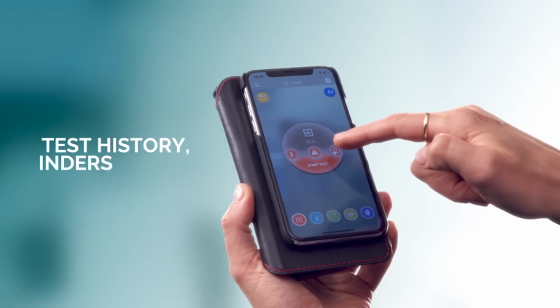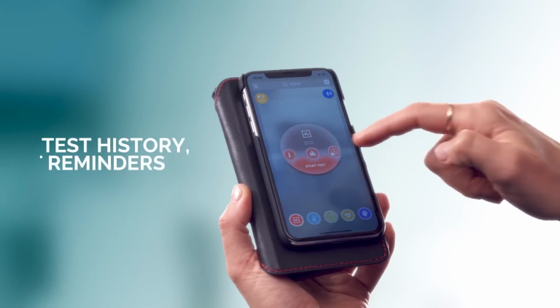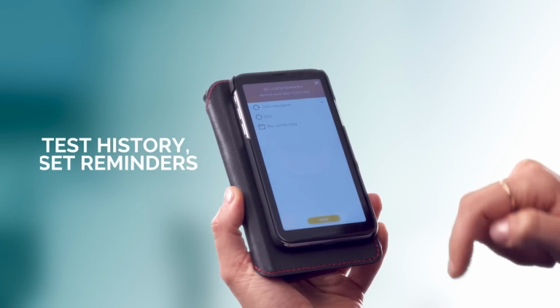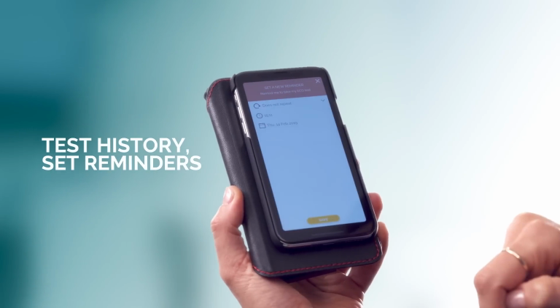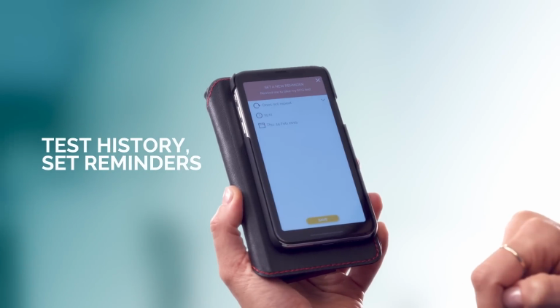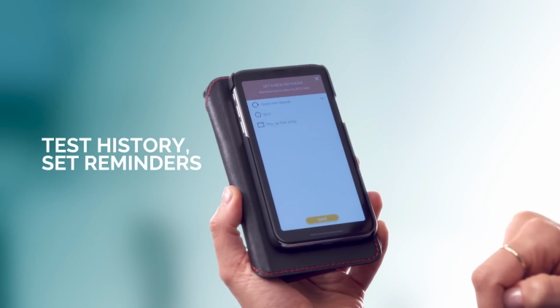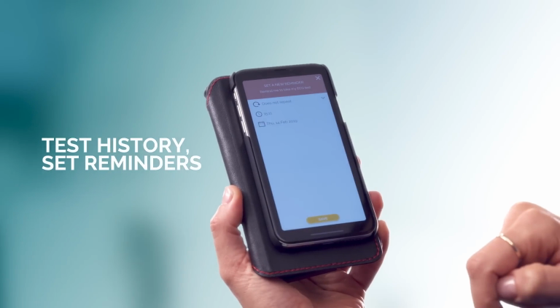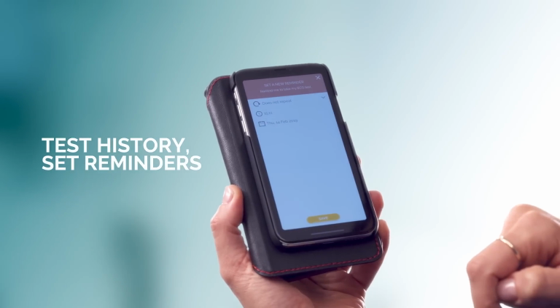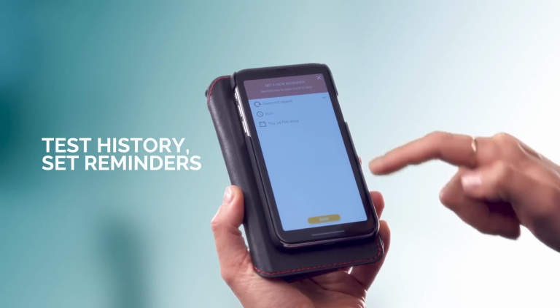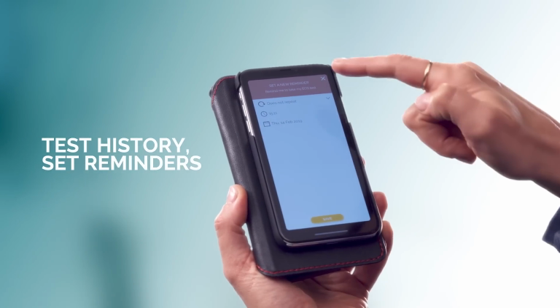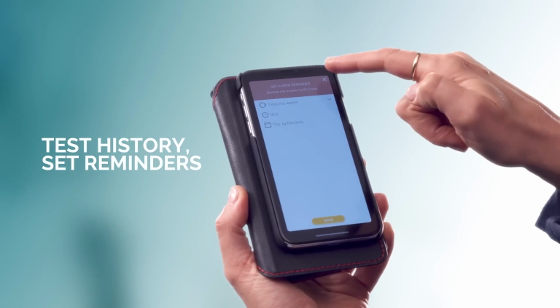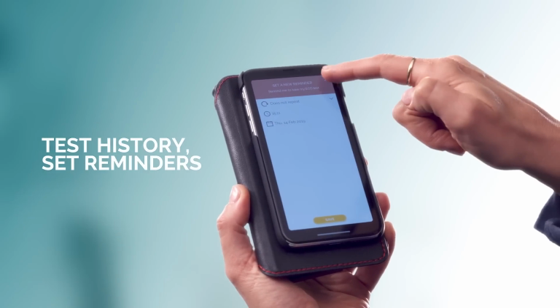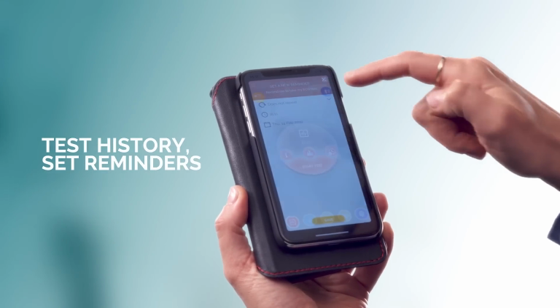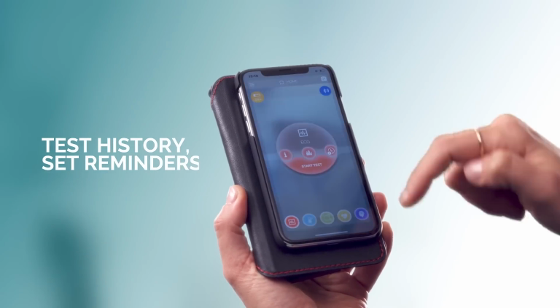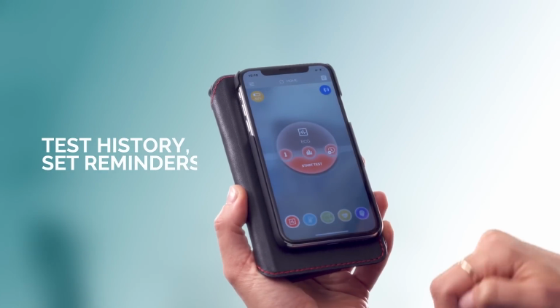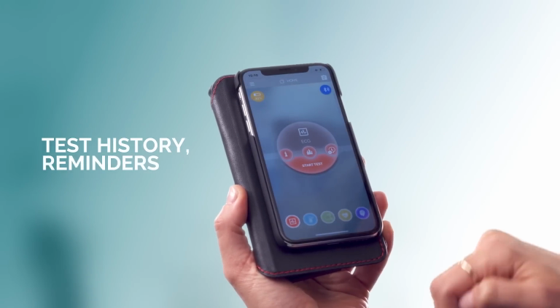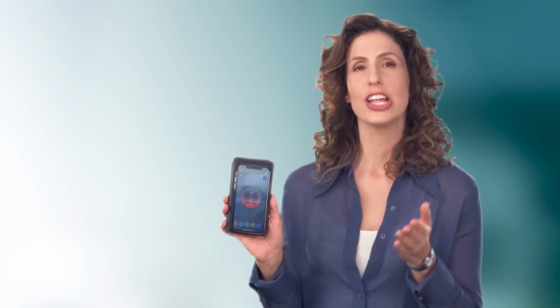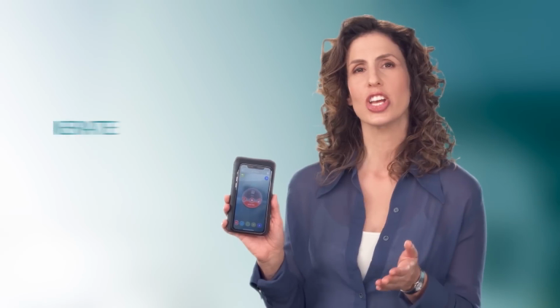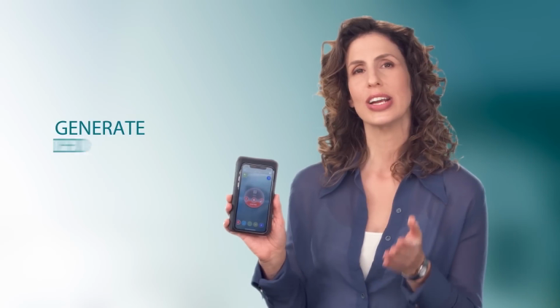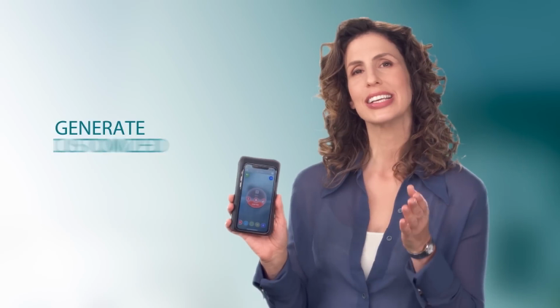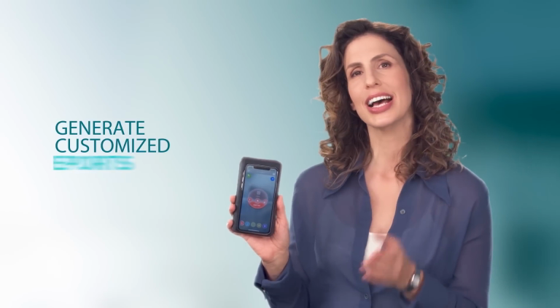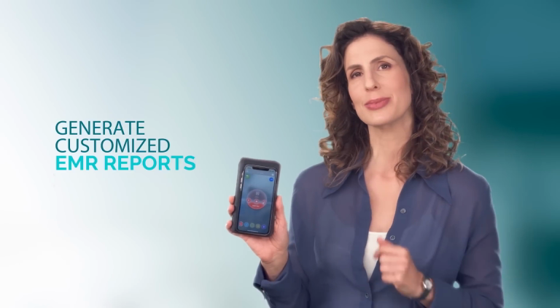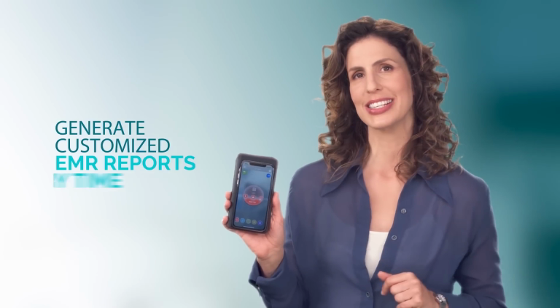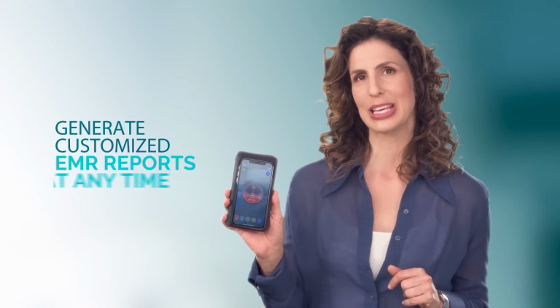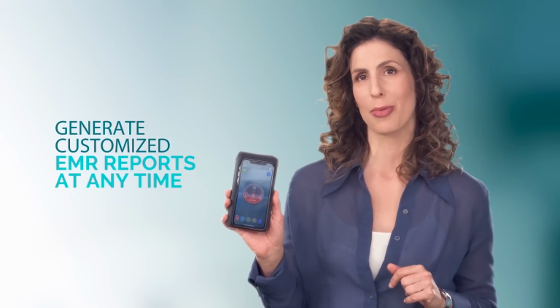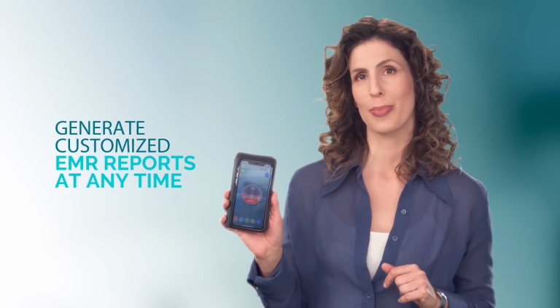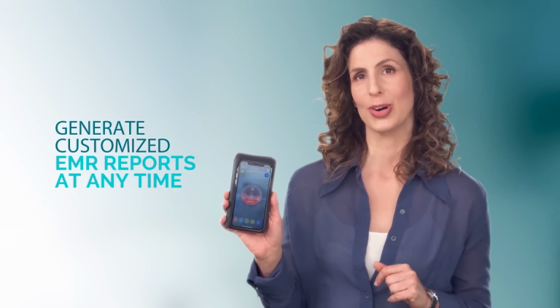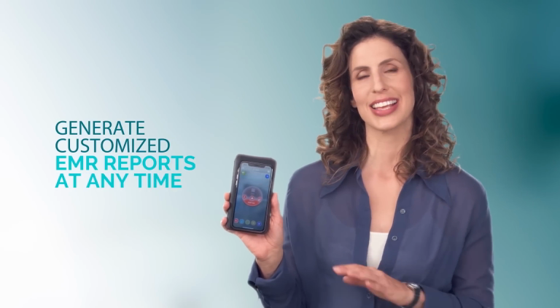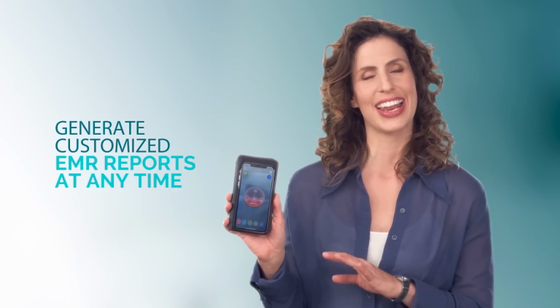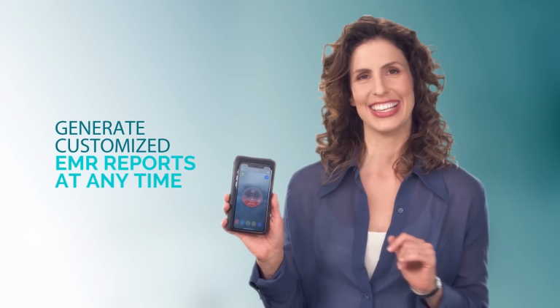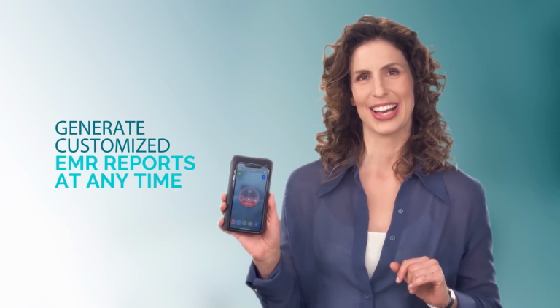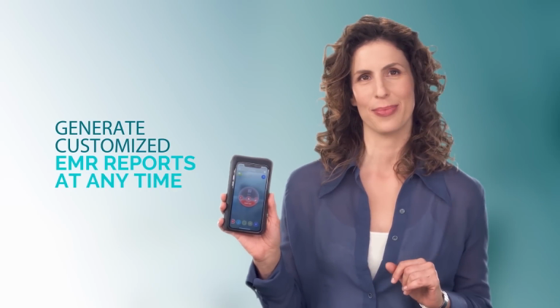You can check your test history, set reminders, and generate customized EMR reports at any time.